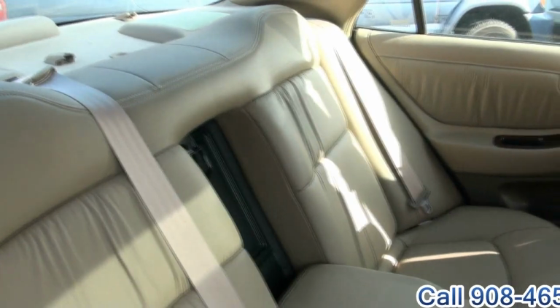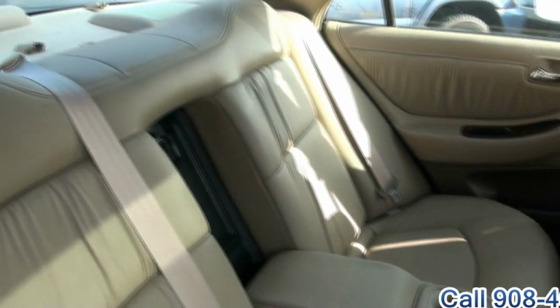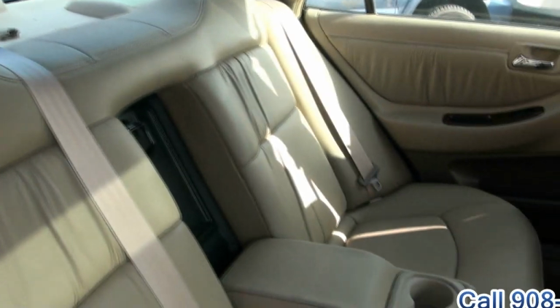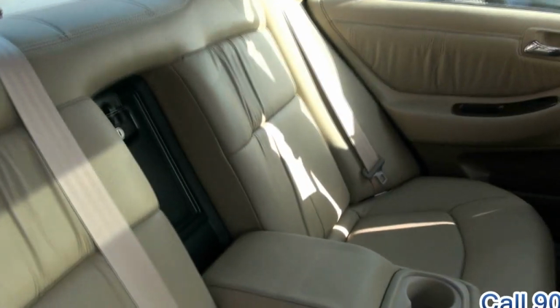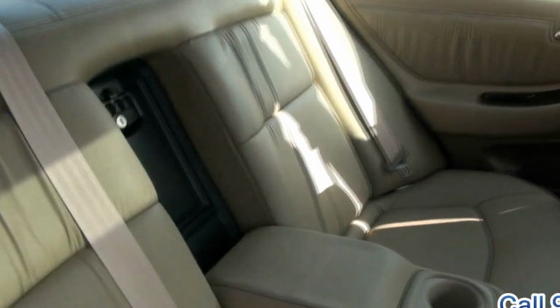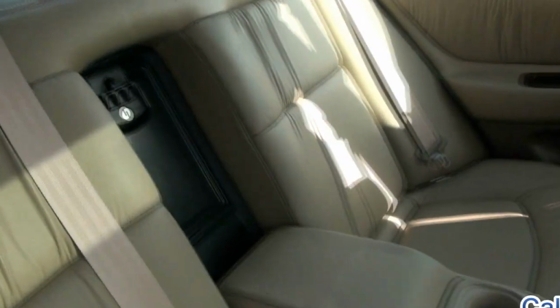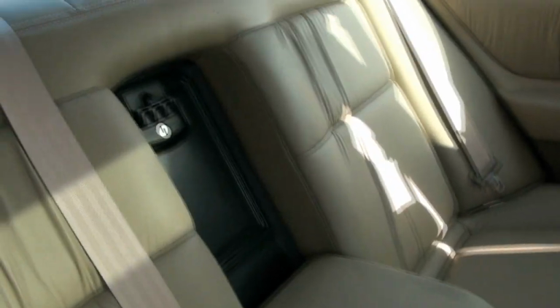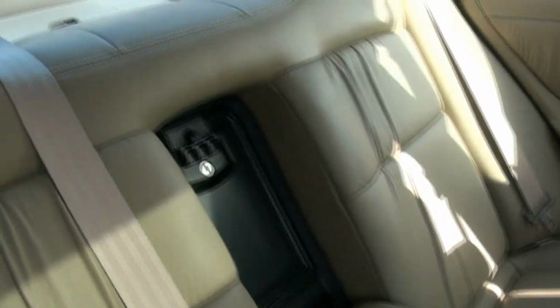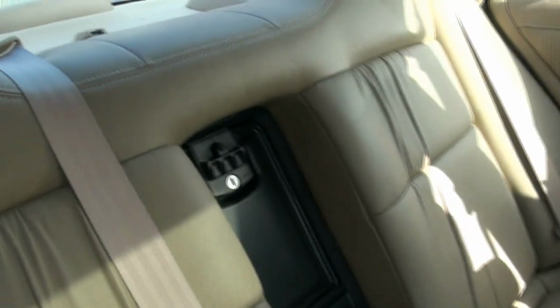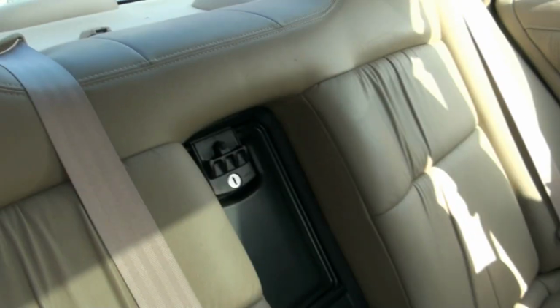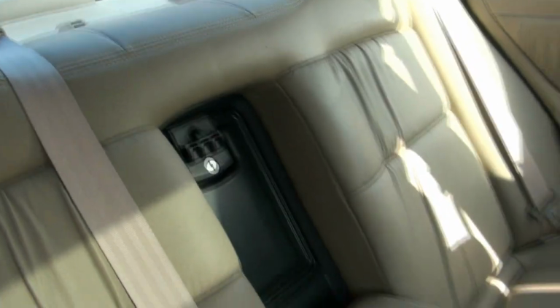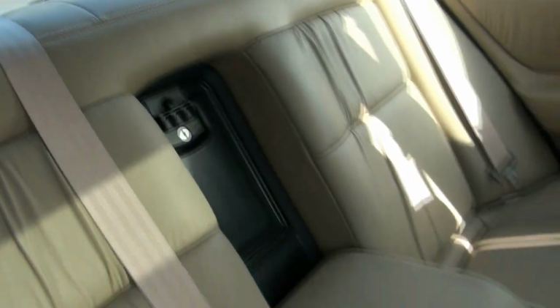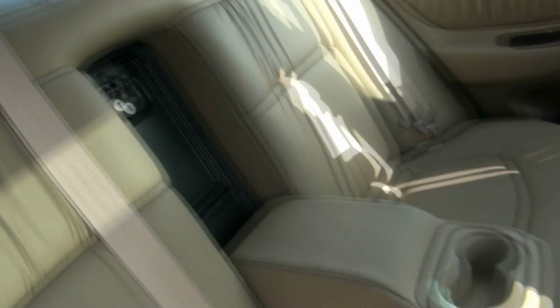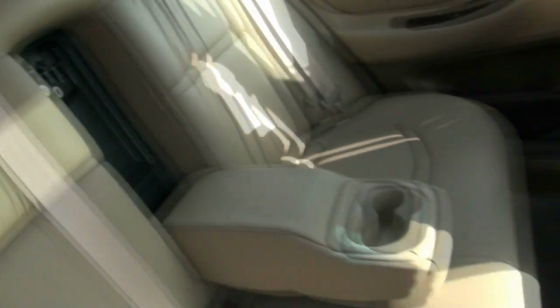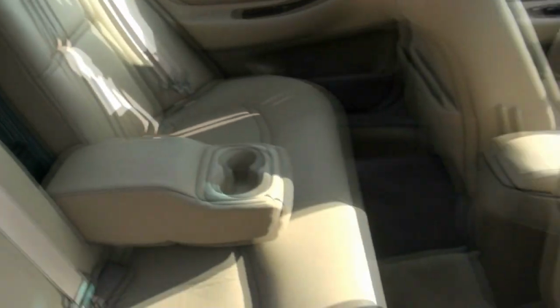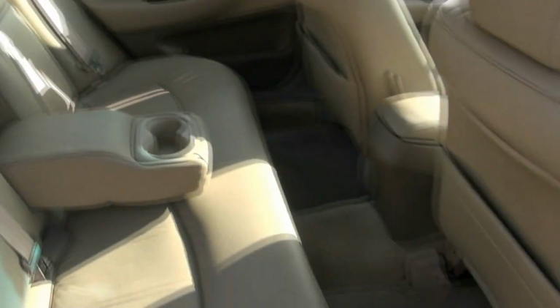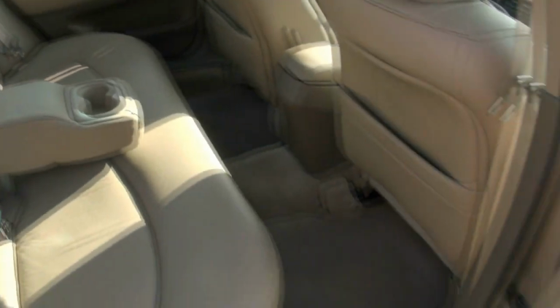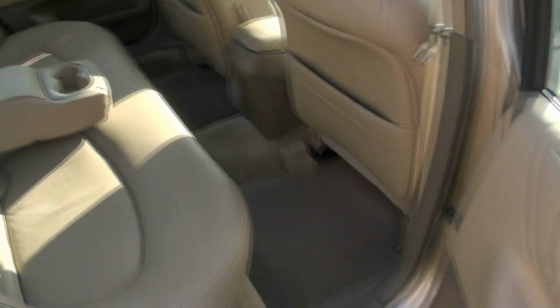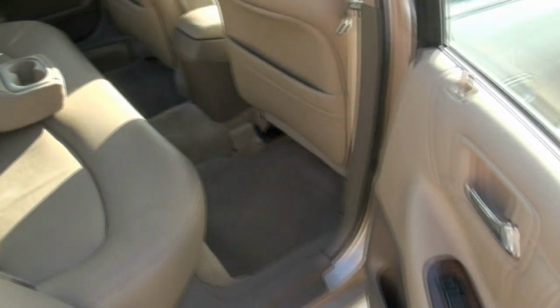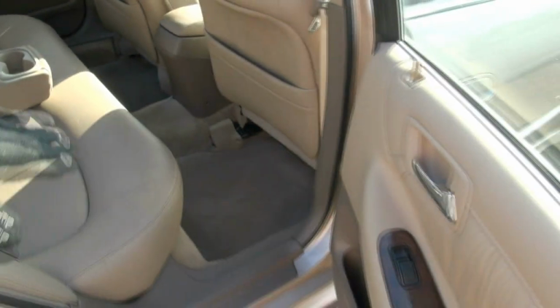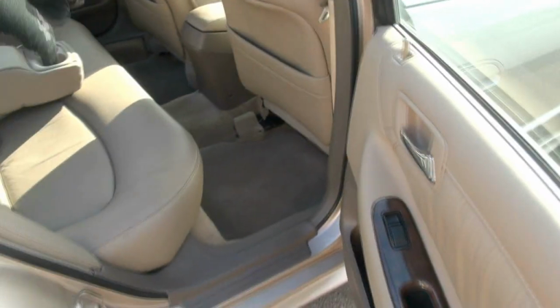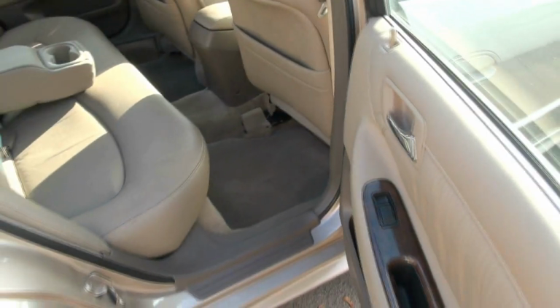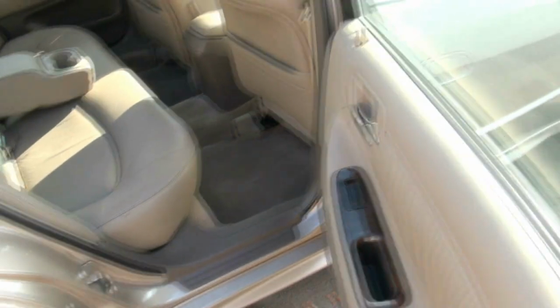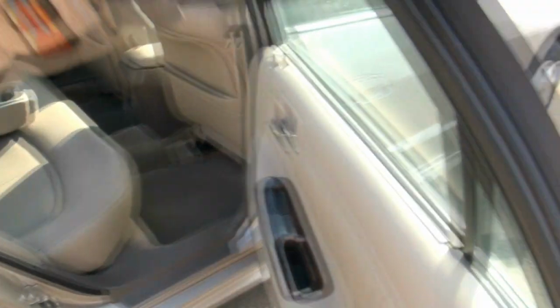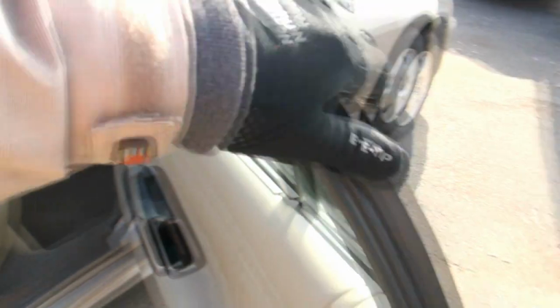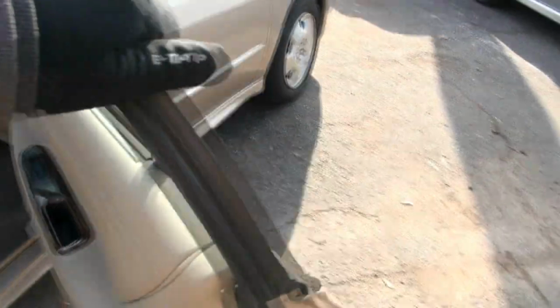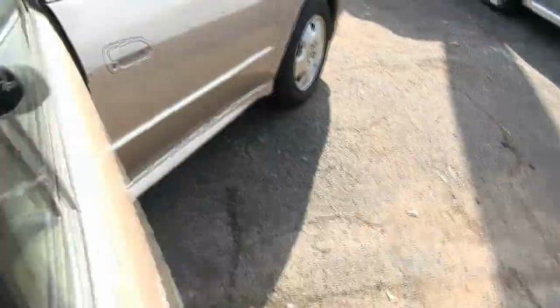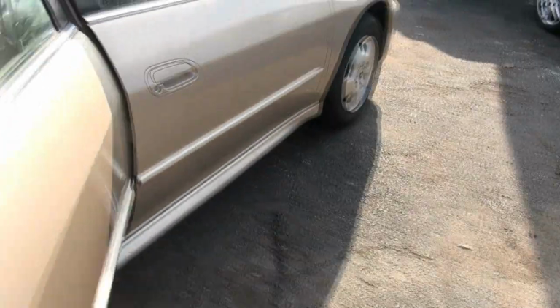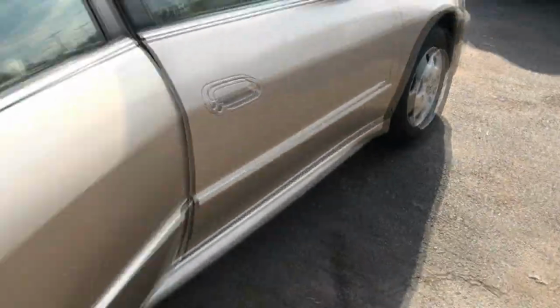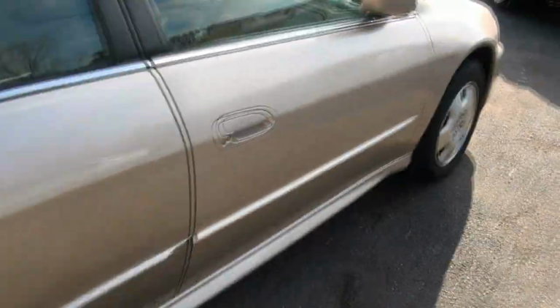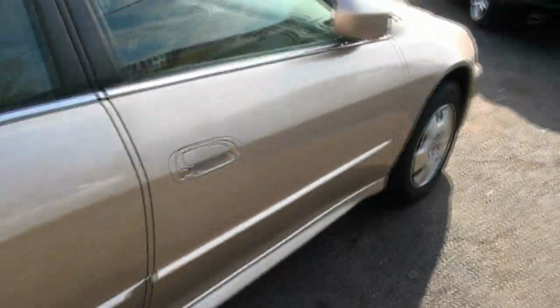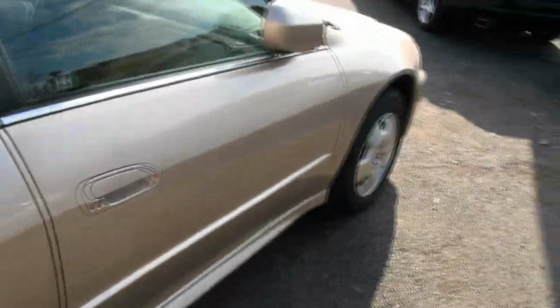Plenty of room, you can also lock that. Carpets in the back are just in perfect shape.